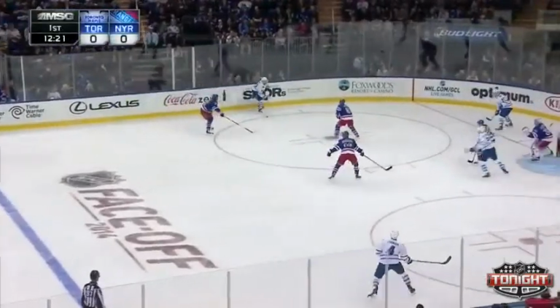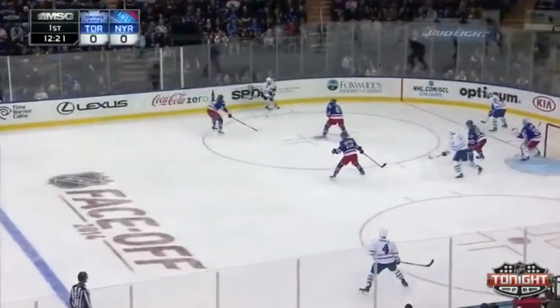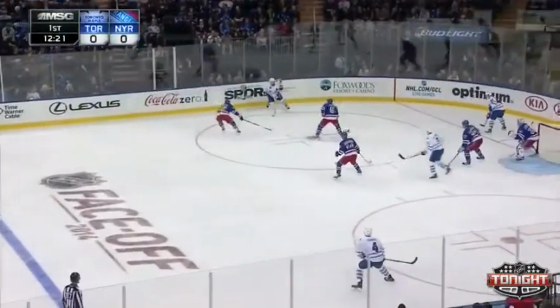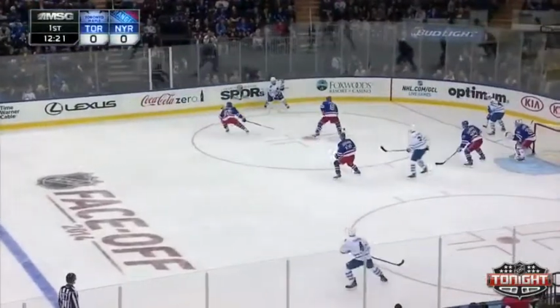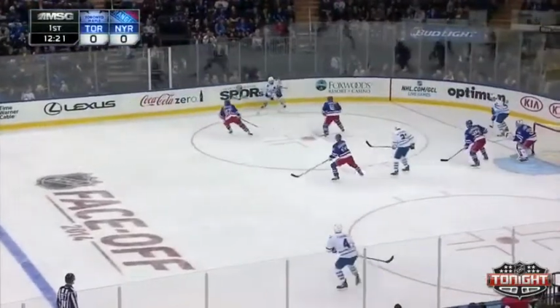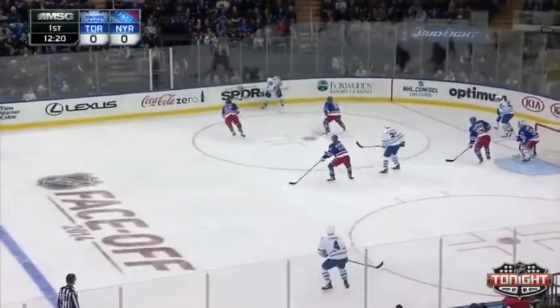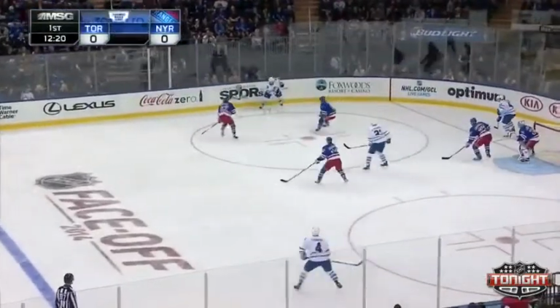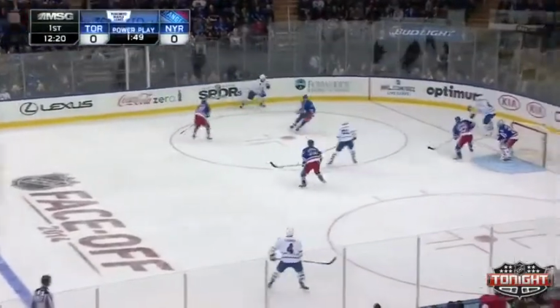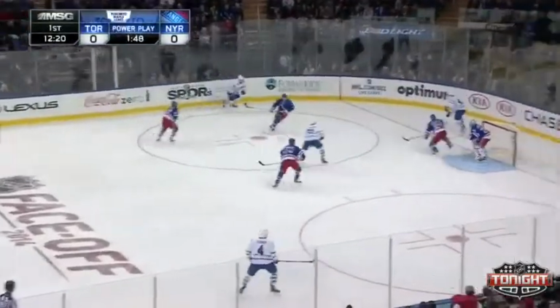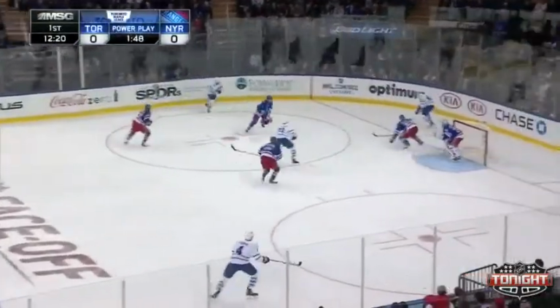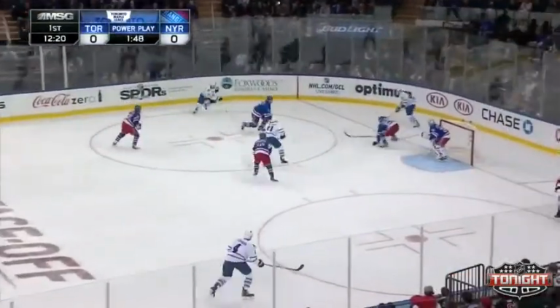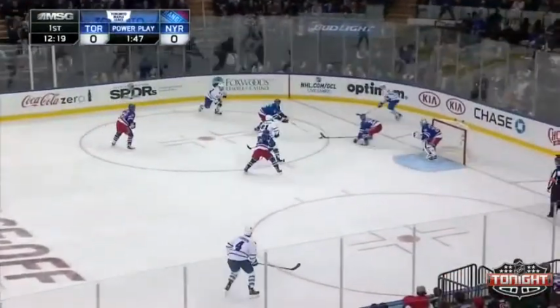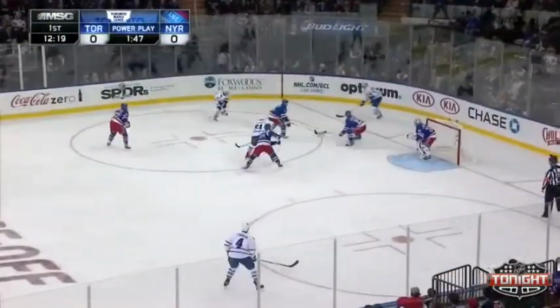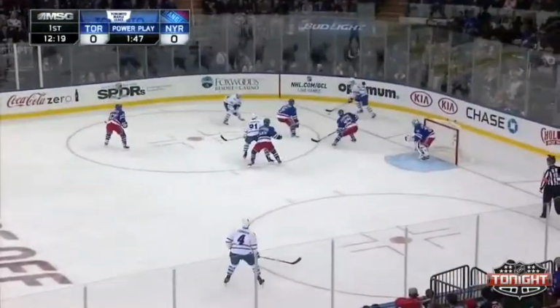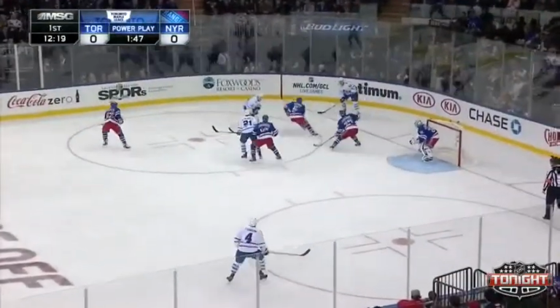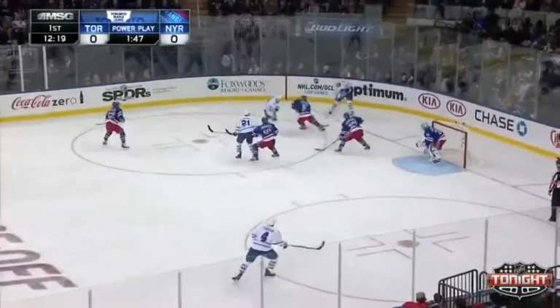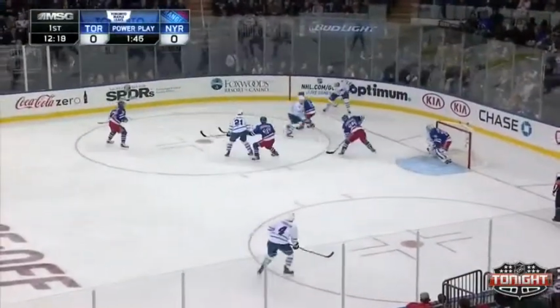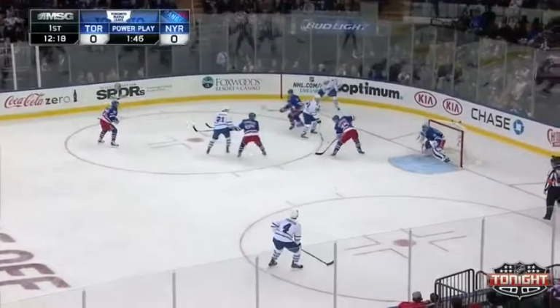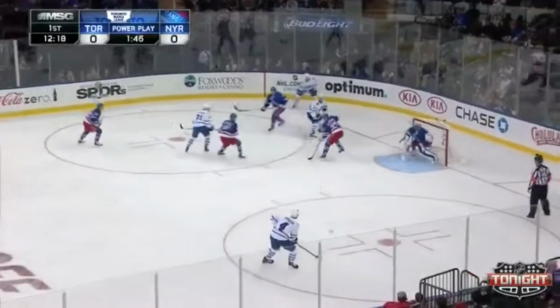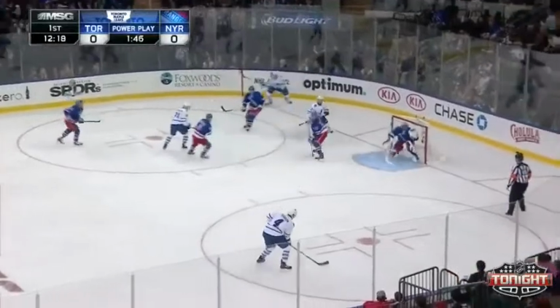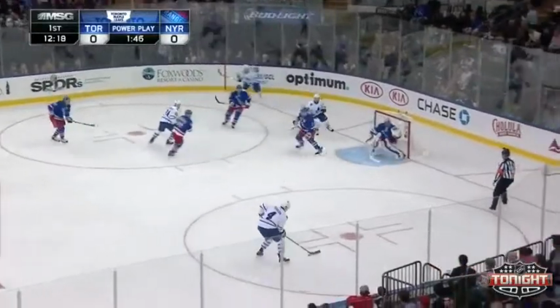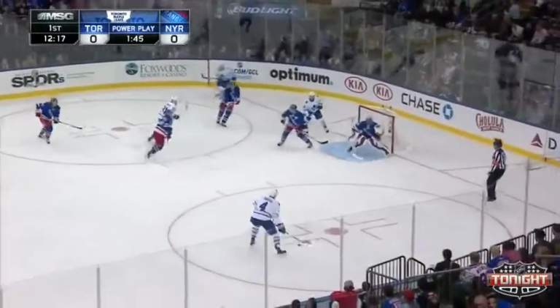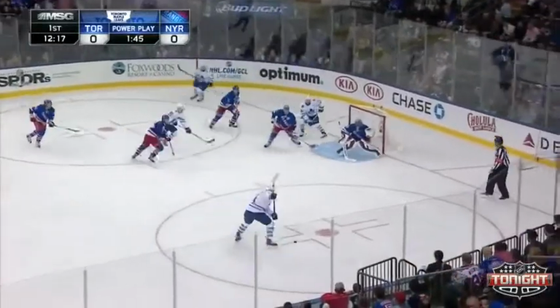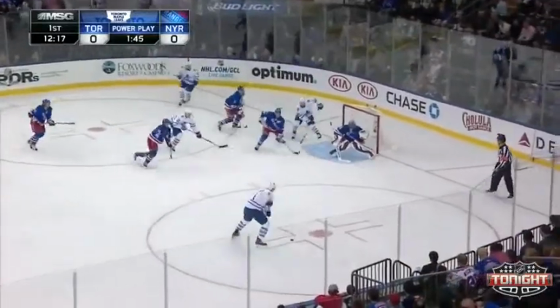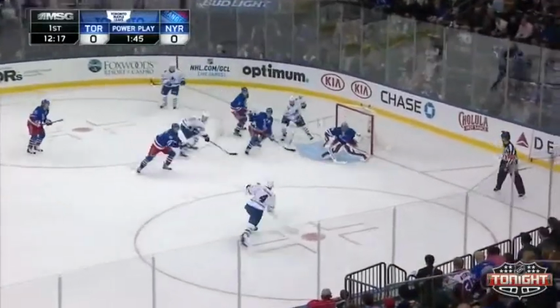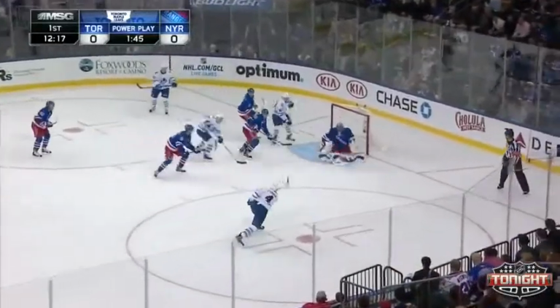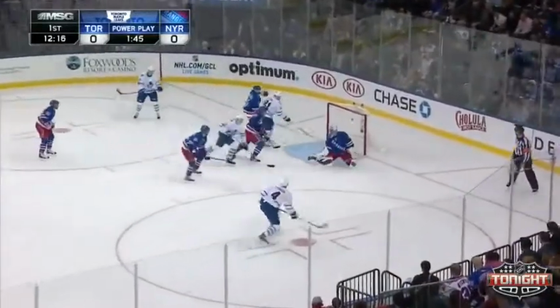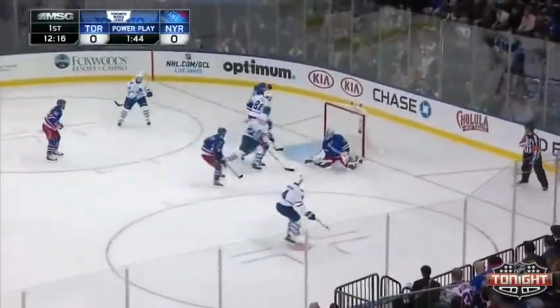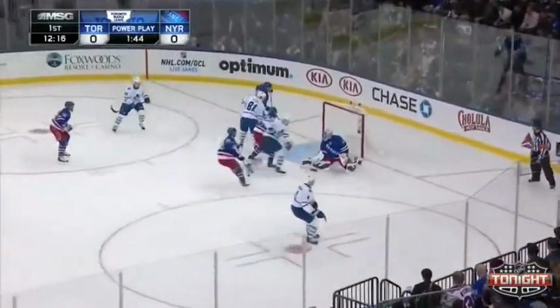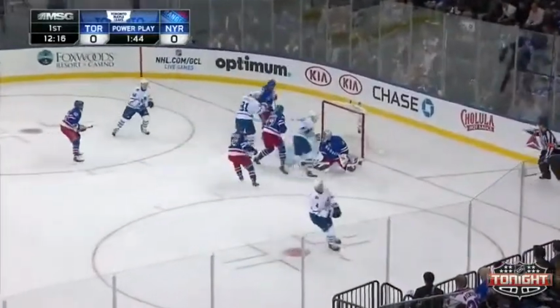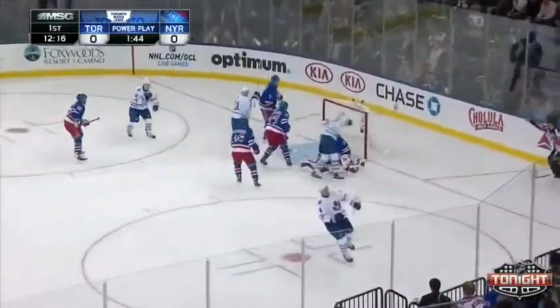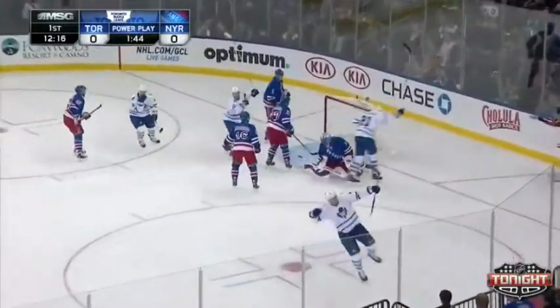Kessel, Bozak, and Van Reinsdijk — the top line for the Maple Leafs, one of the top lines in the league. Here's Franzen with room, he scores!